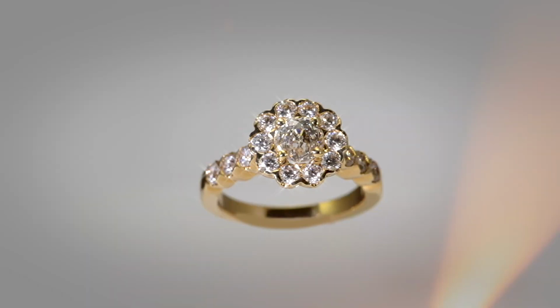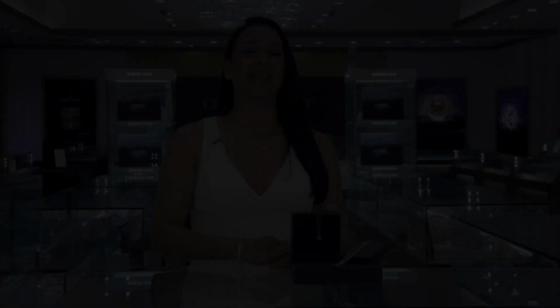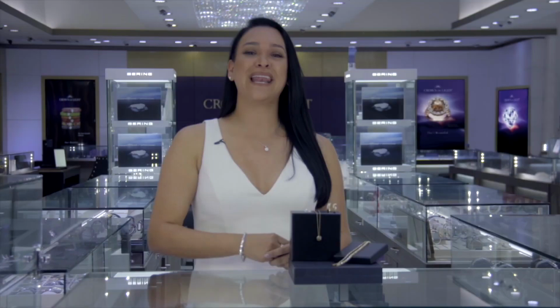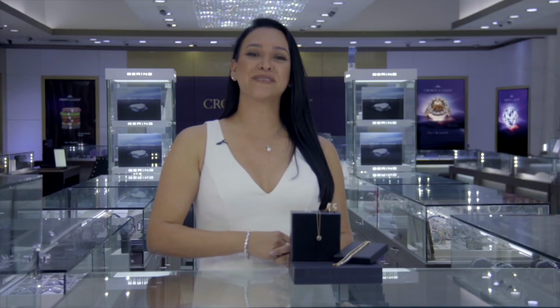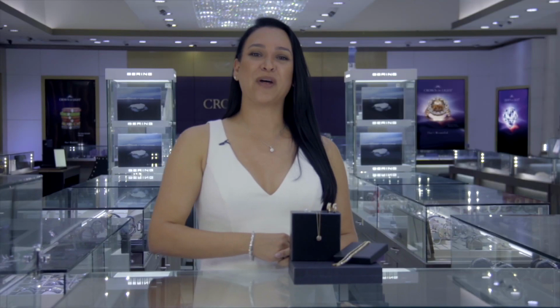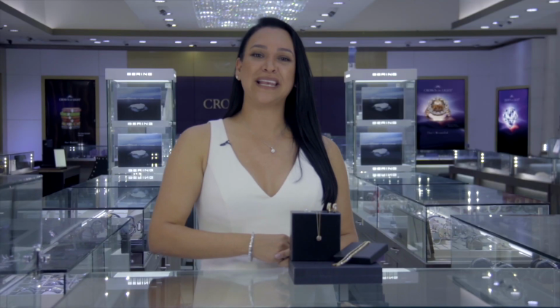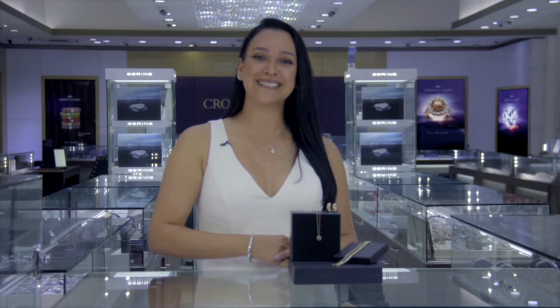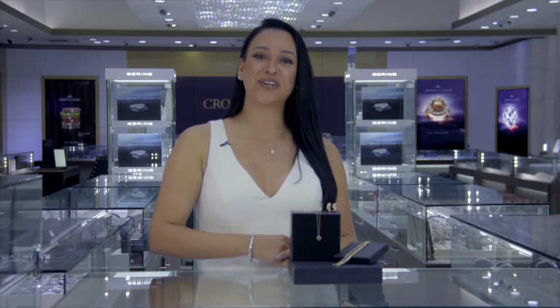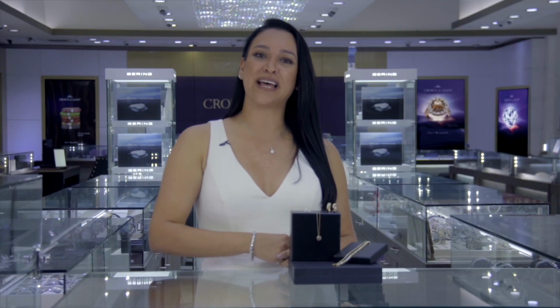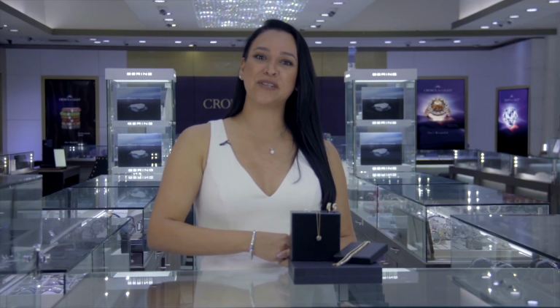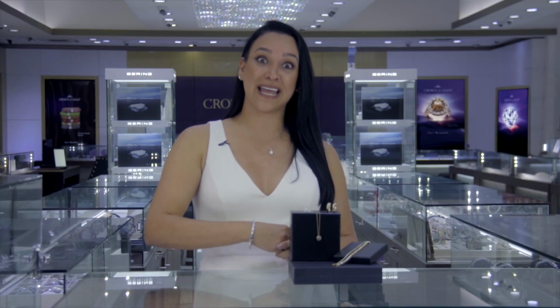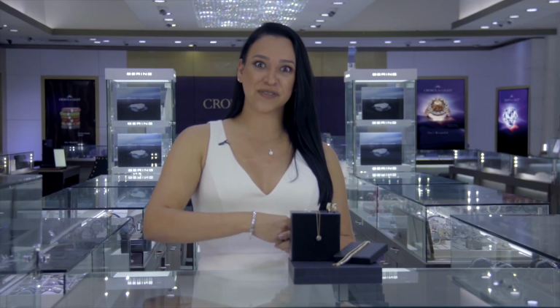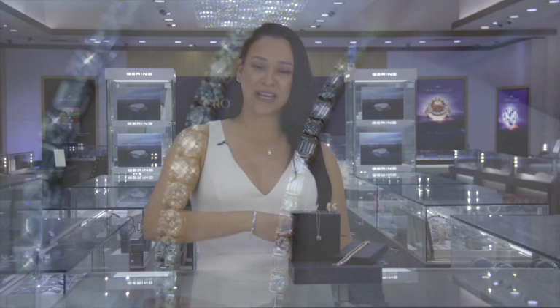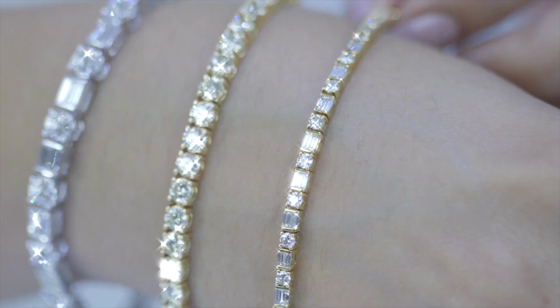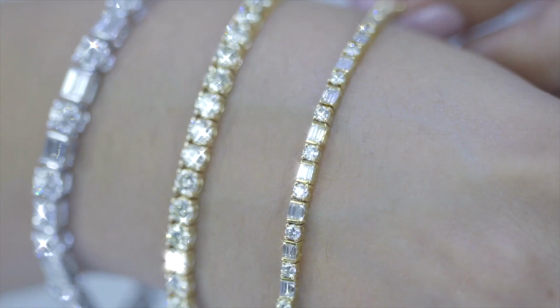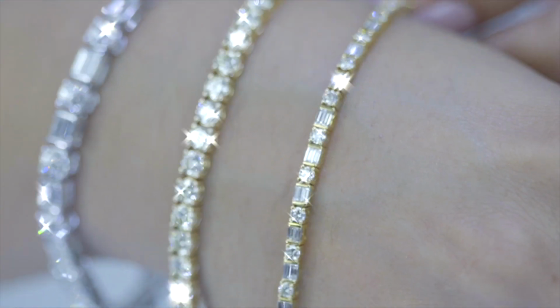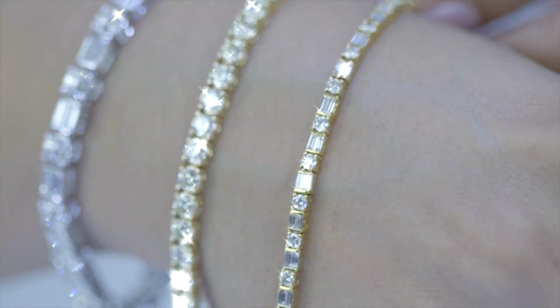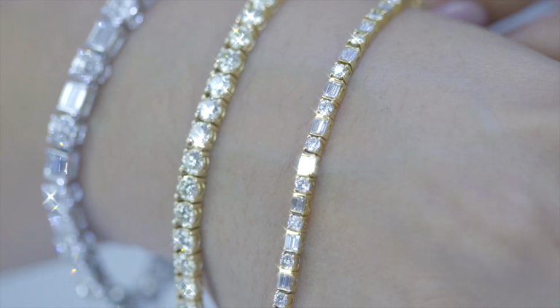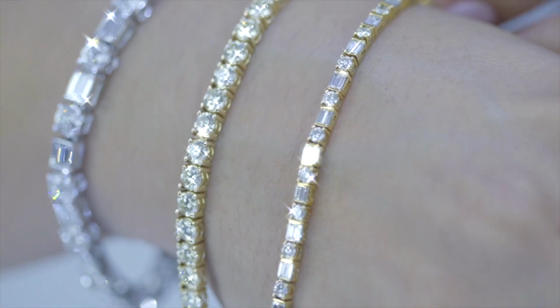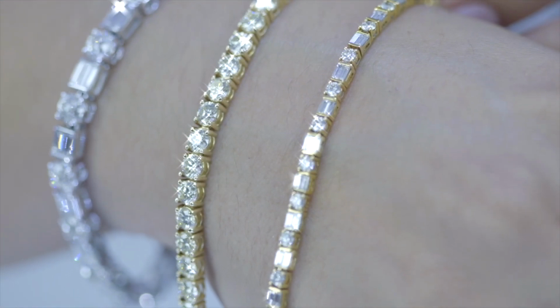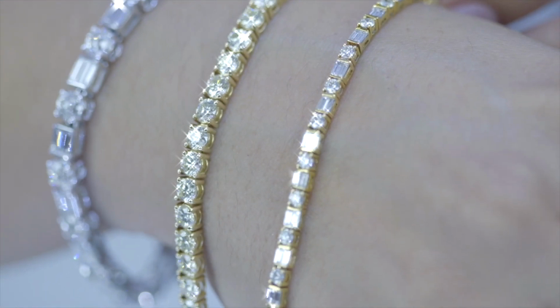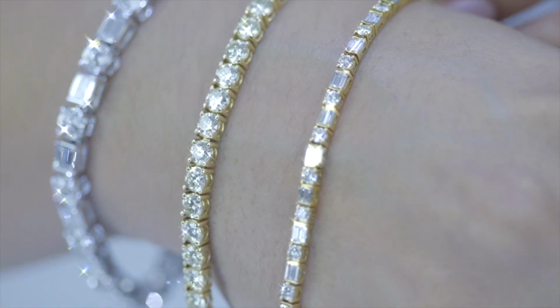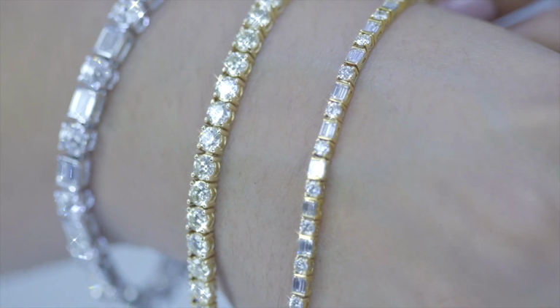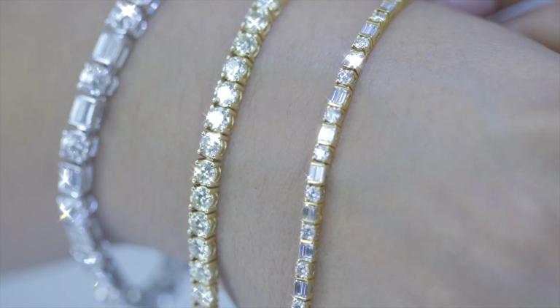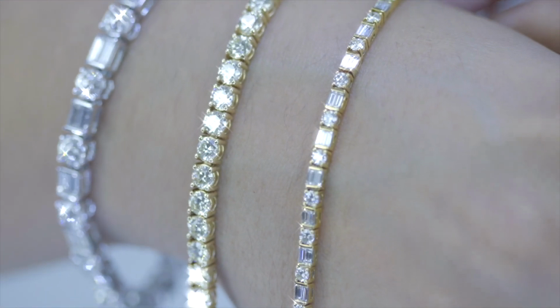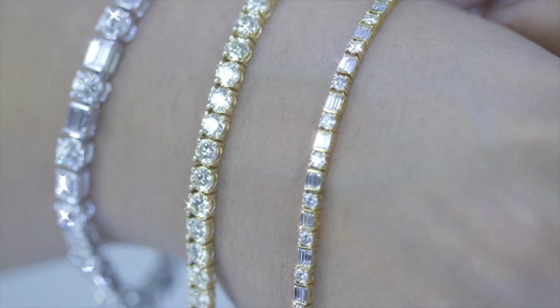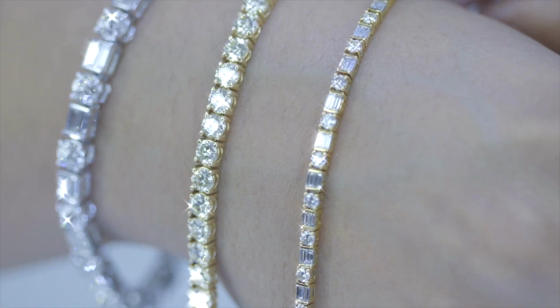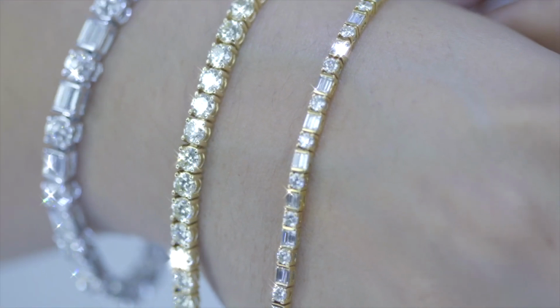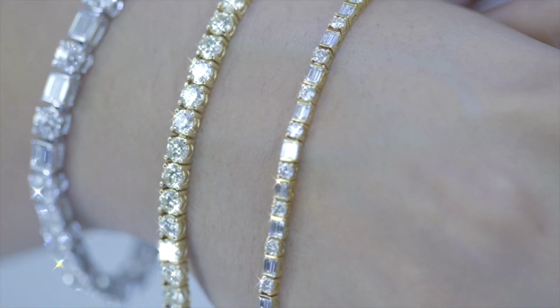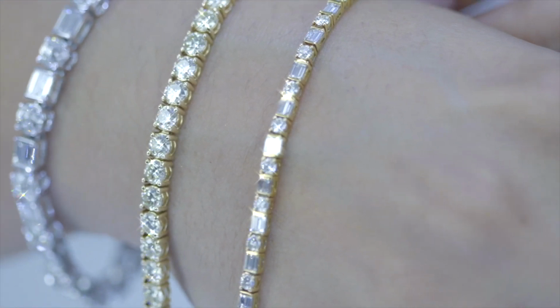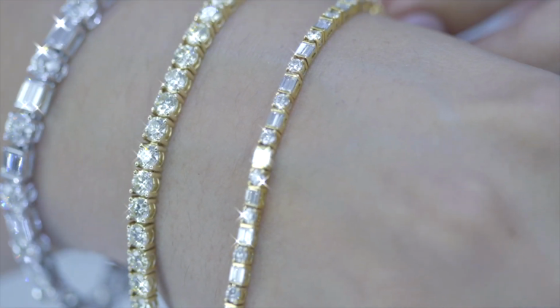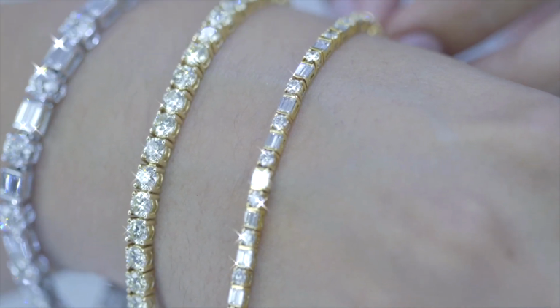And last but not least, your diamond tennis bracelet. The fourth diamond essential, the perfect complement for your everyday jewelry.